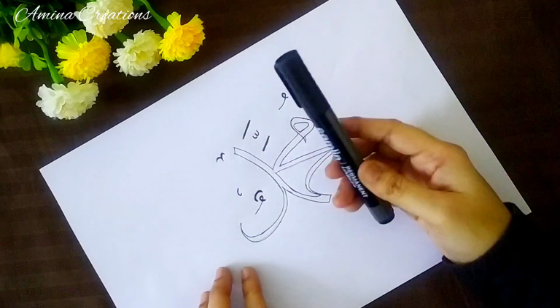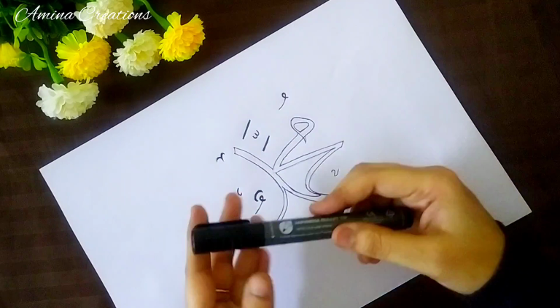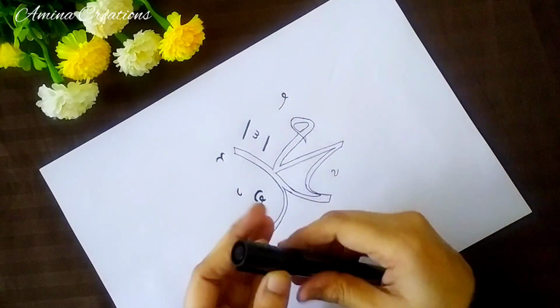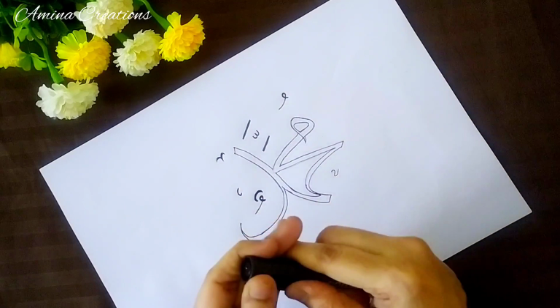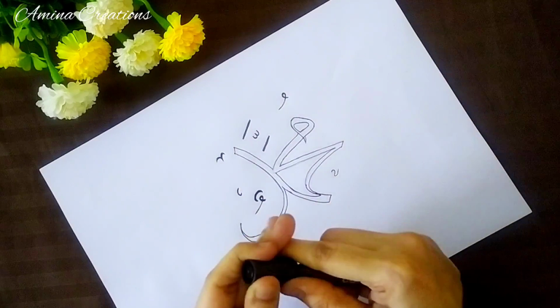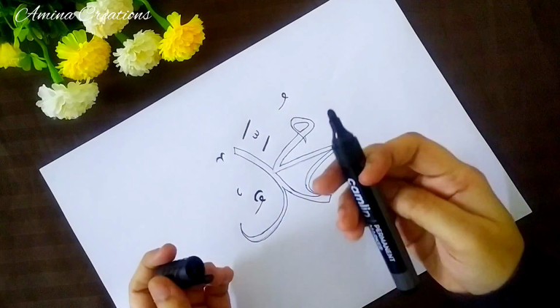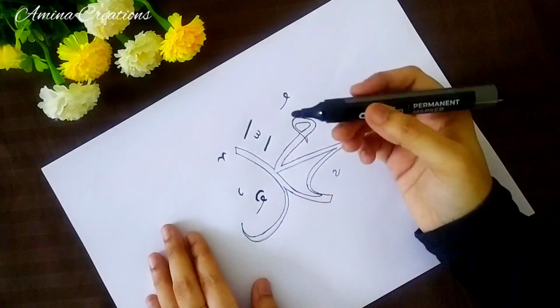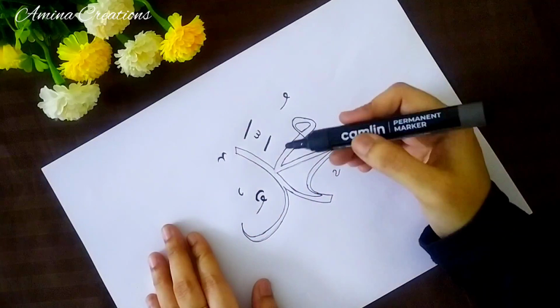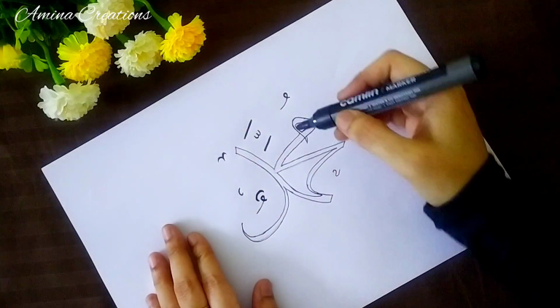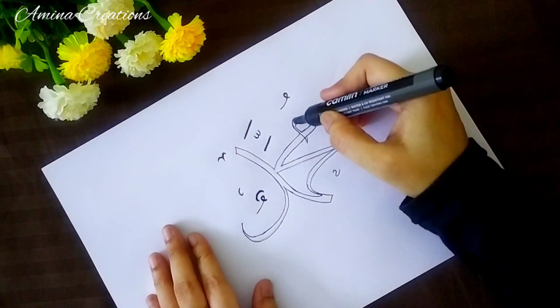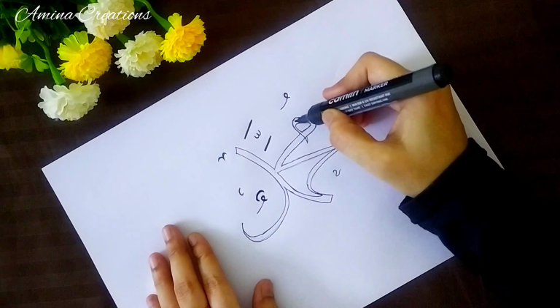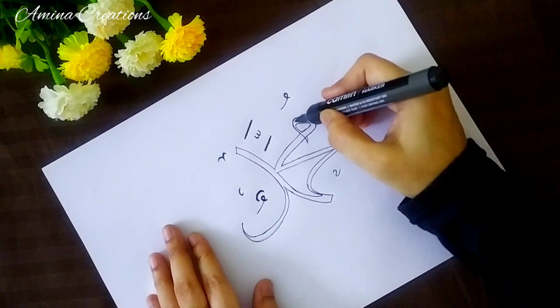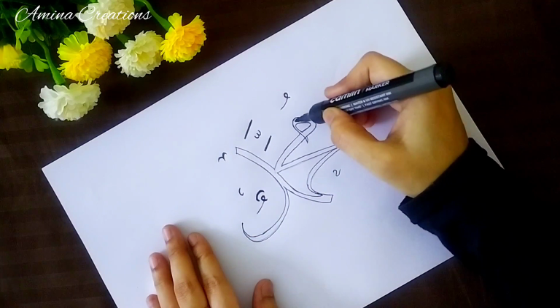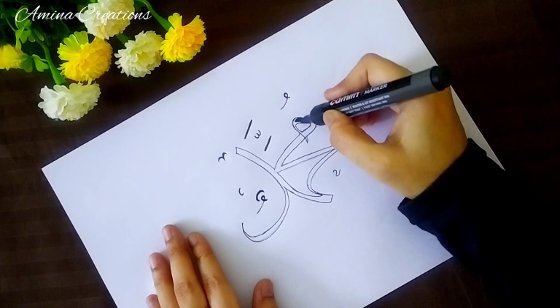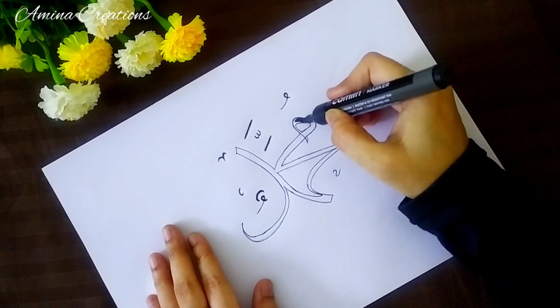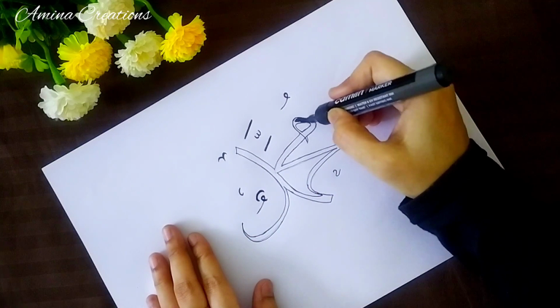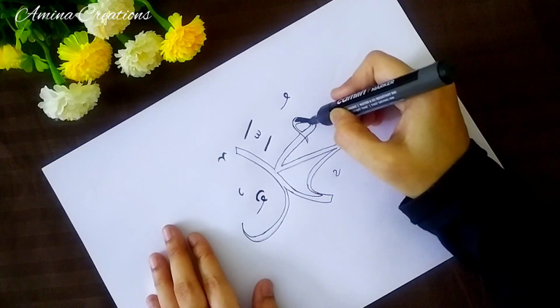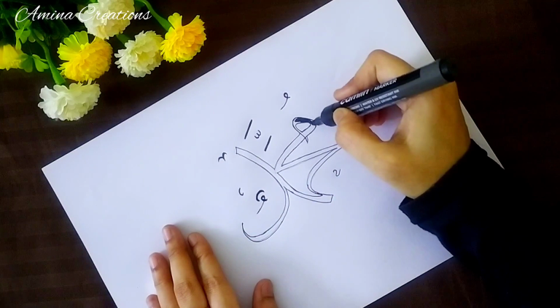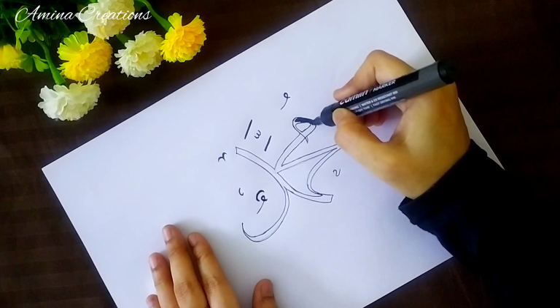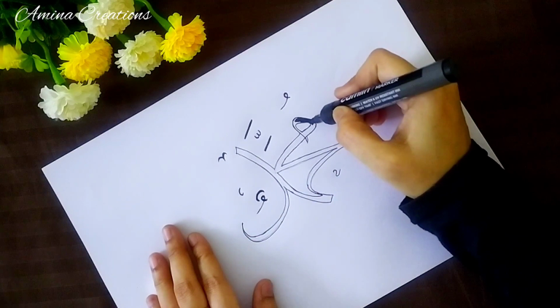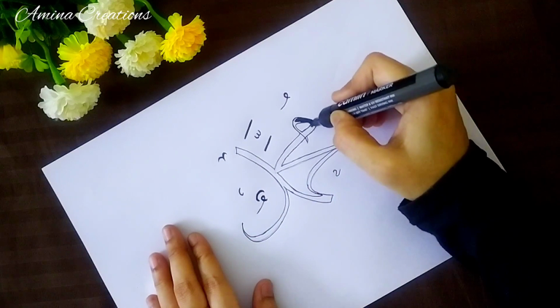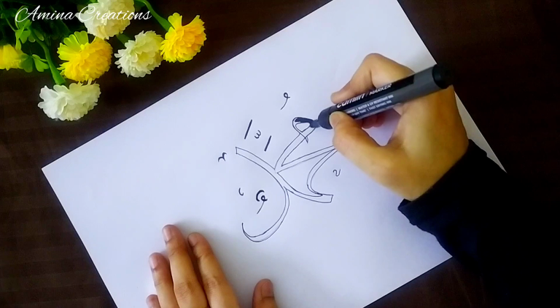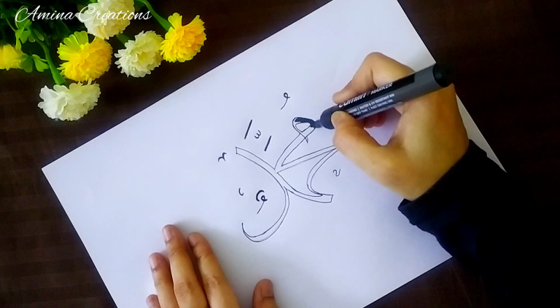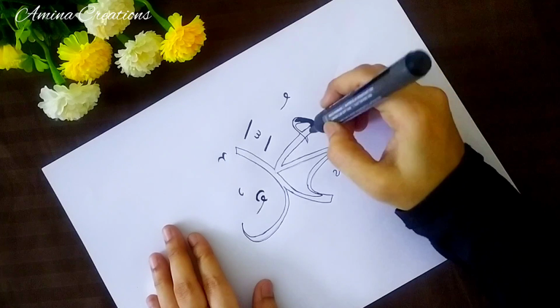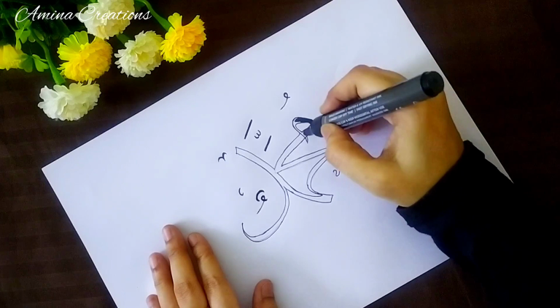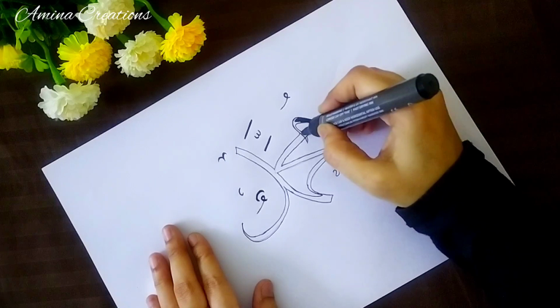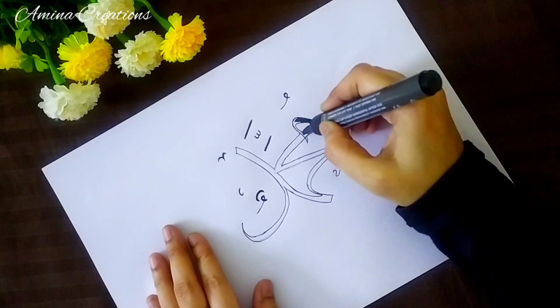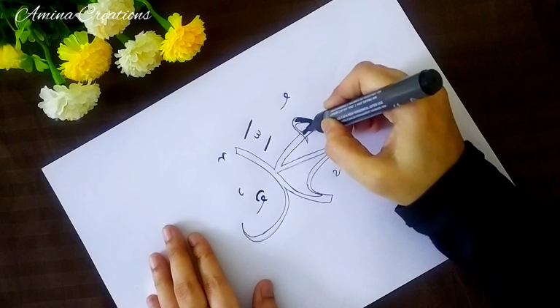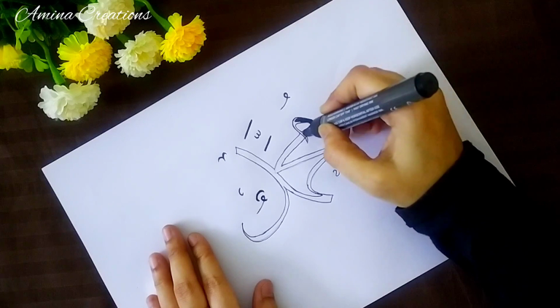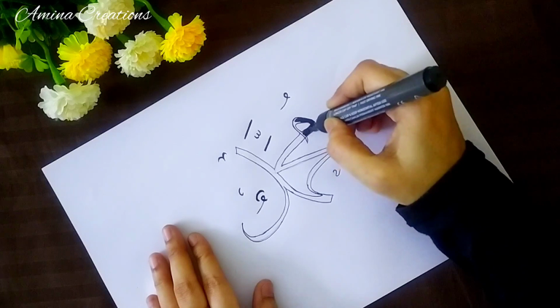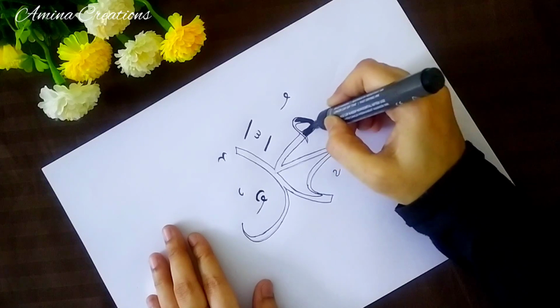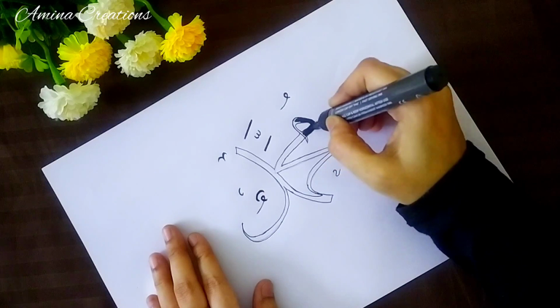And then finally I am going to fill this using black marker, or you can use a sketch pen also.